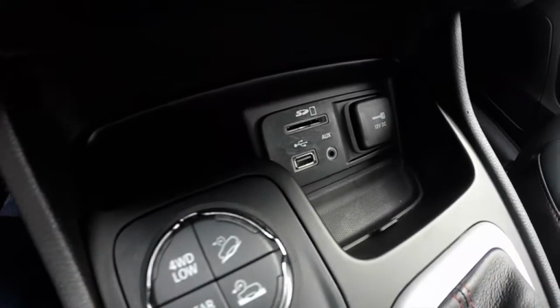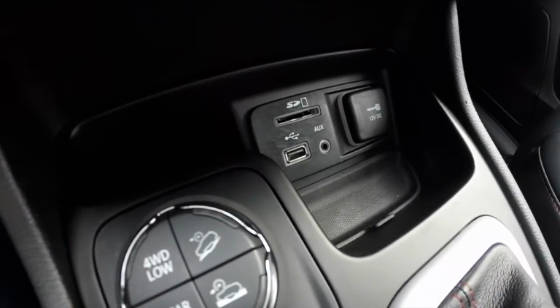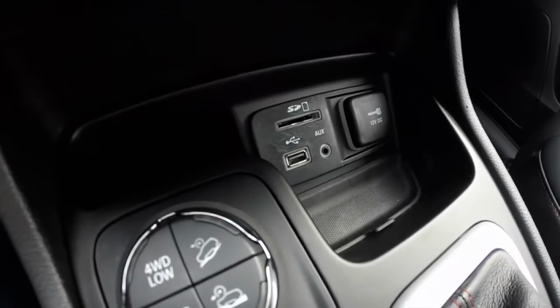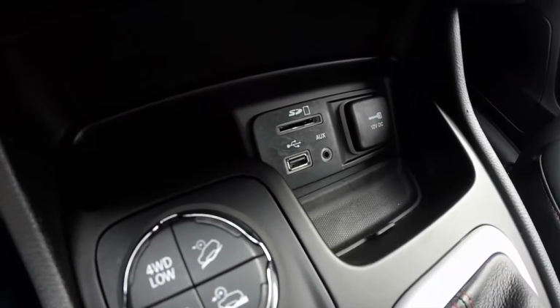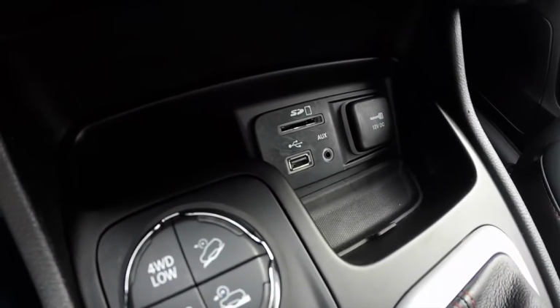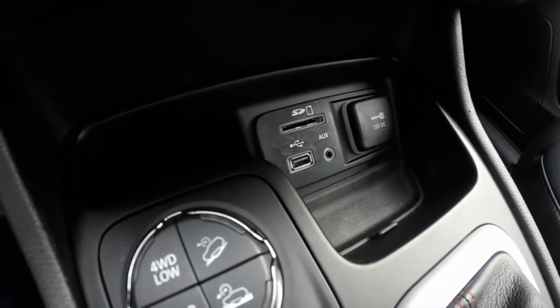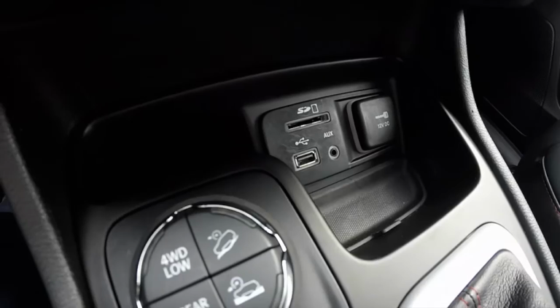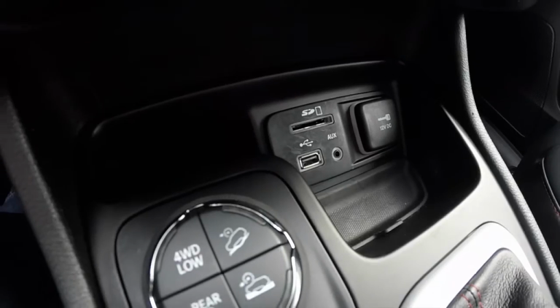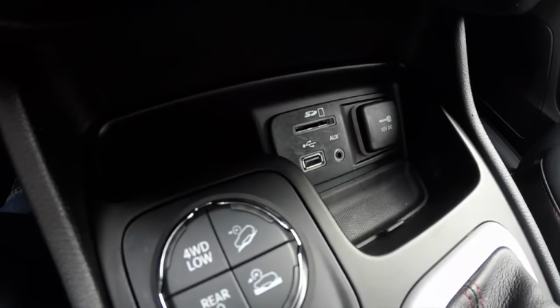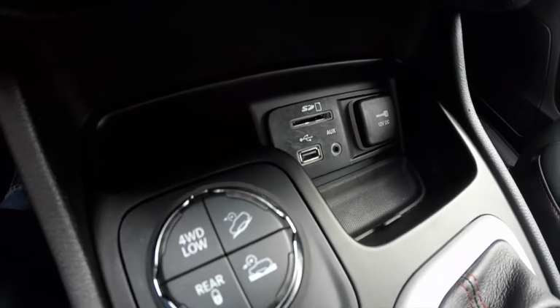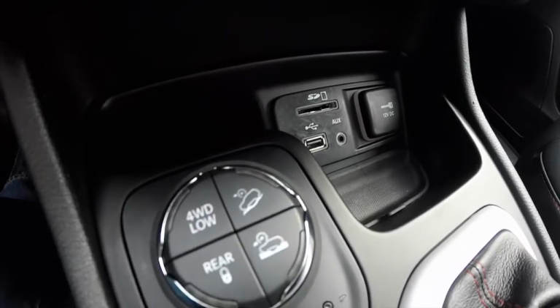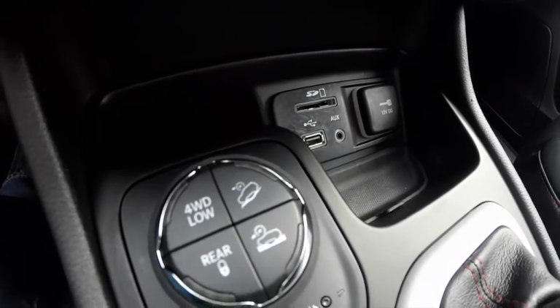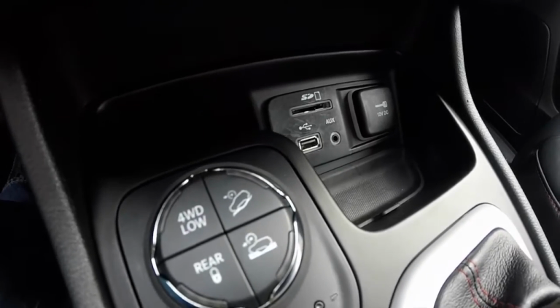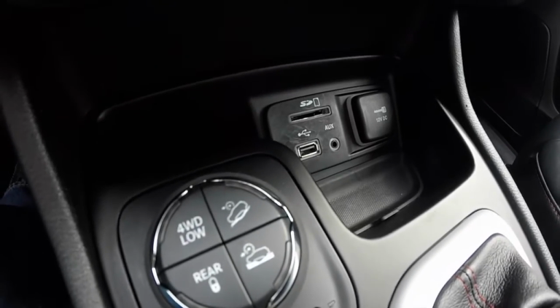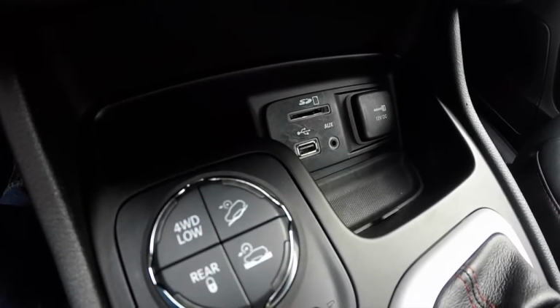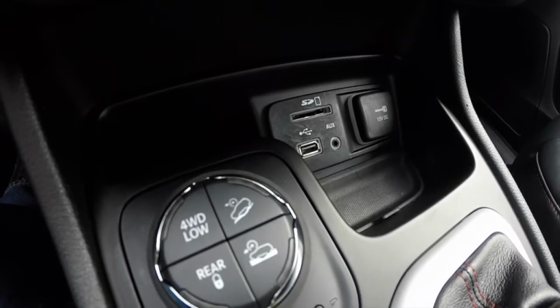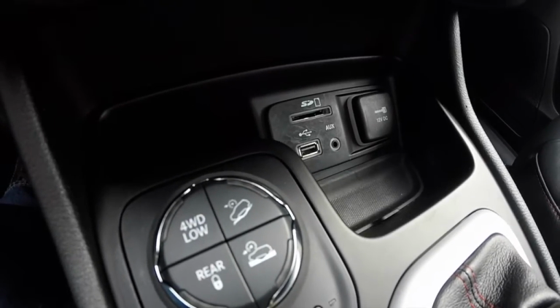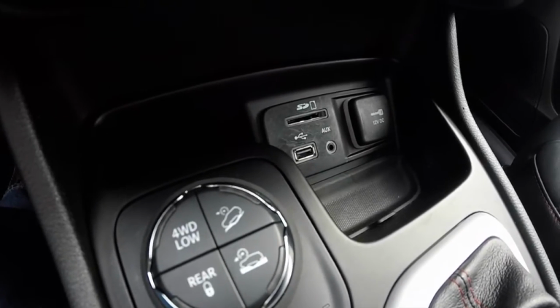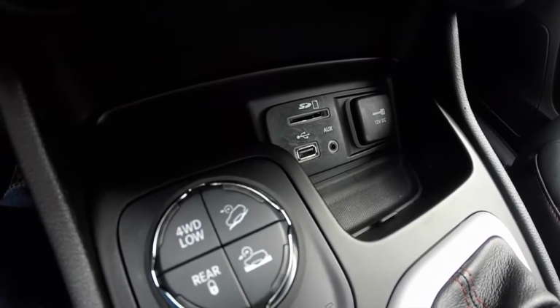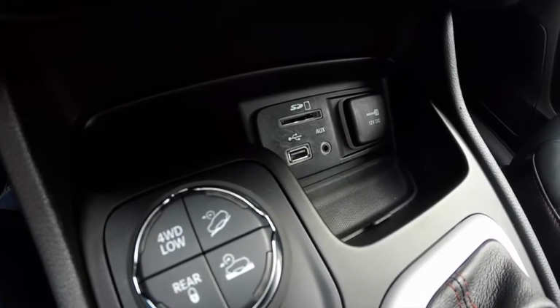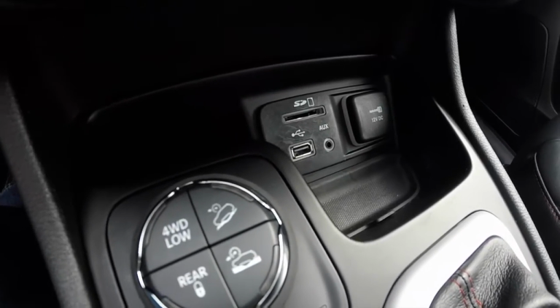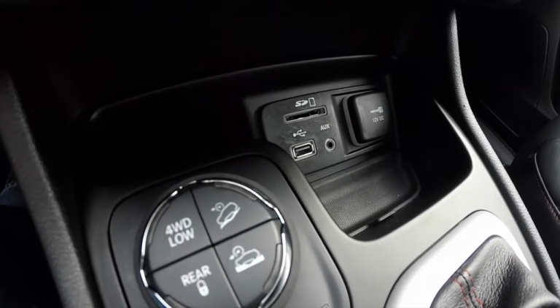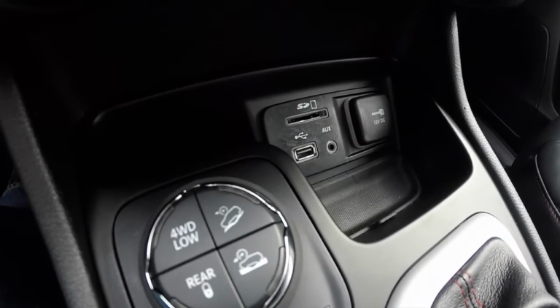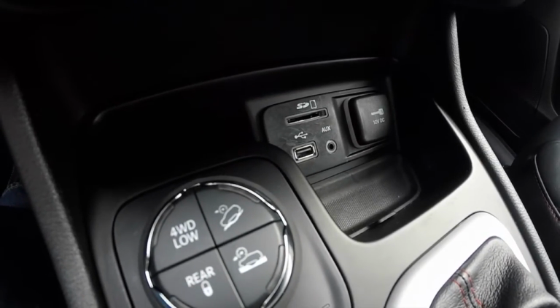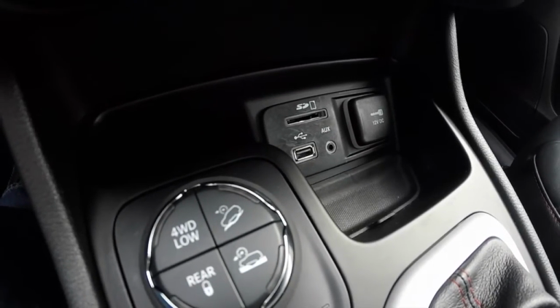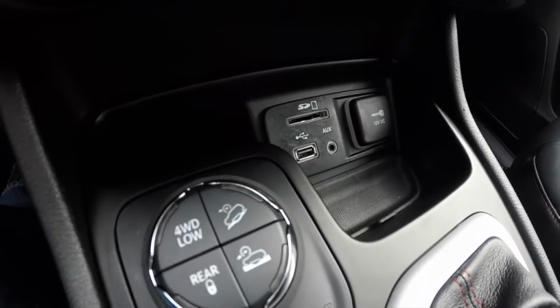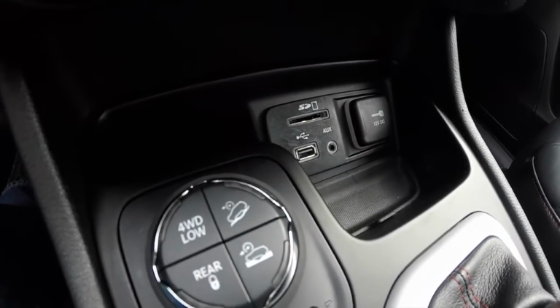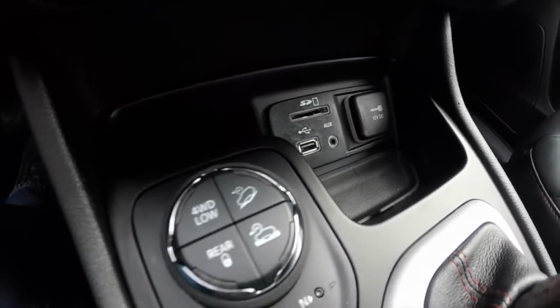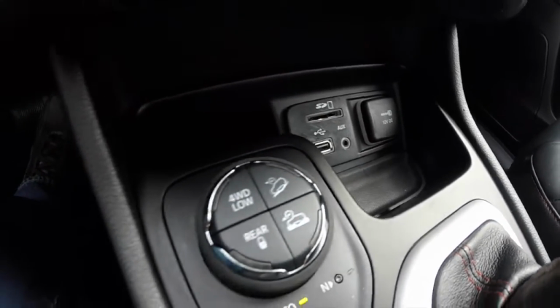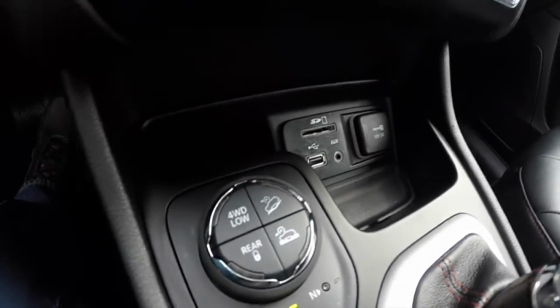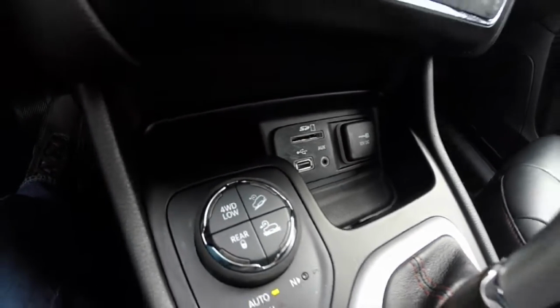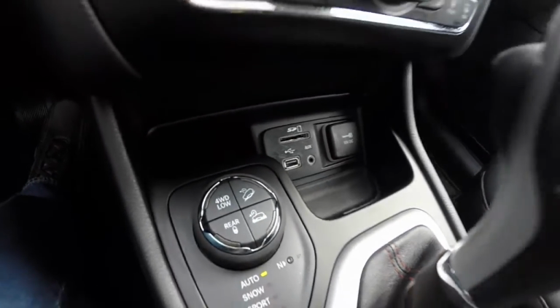There's a media interface with an SD card reader, USB port, auxiliary port, and a 12-volt power point.